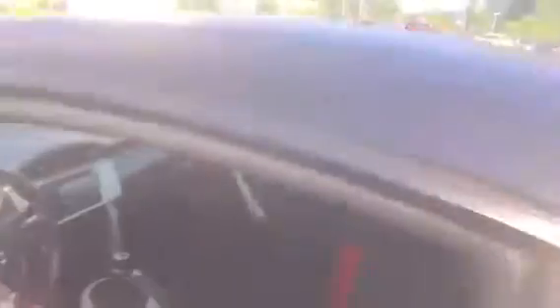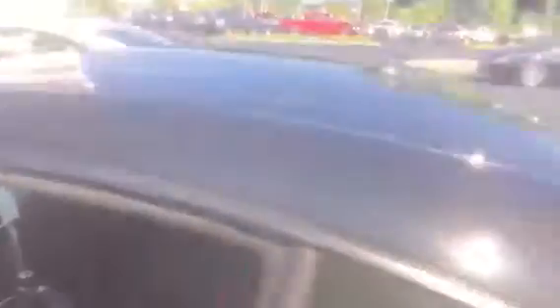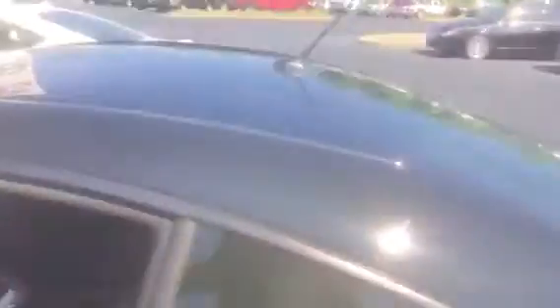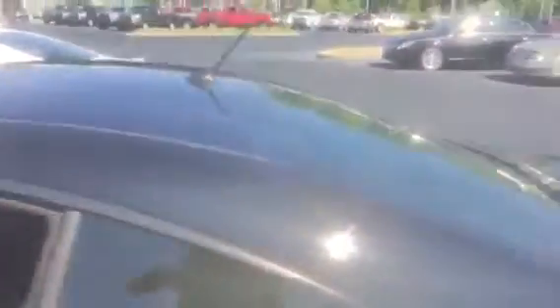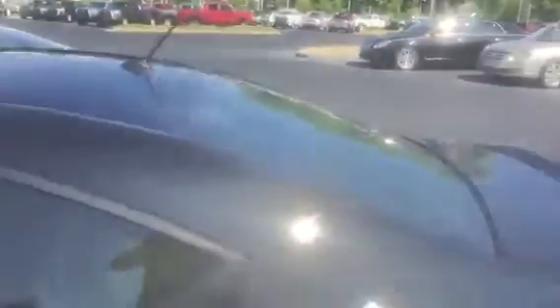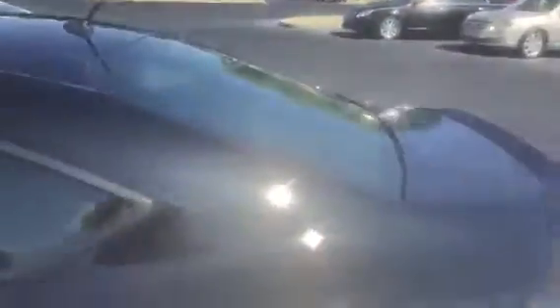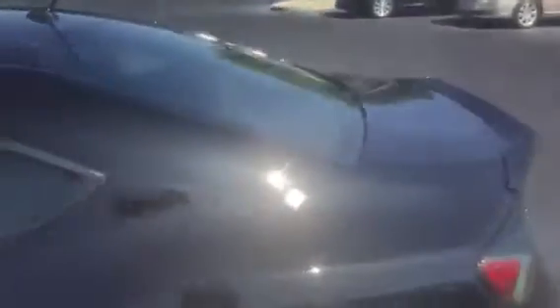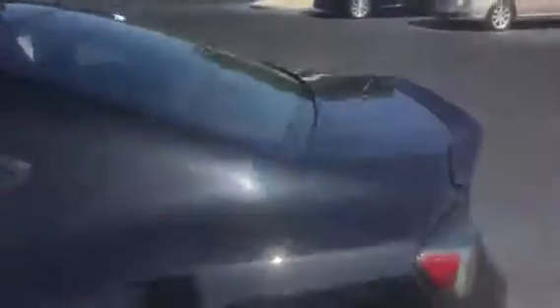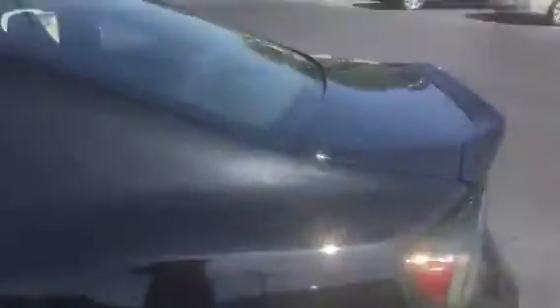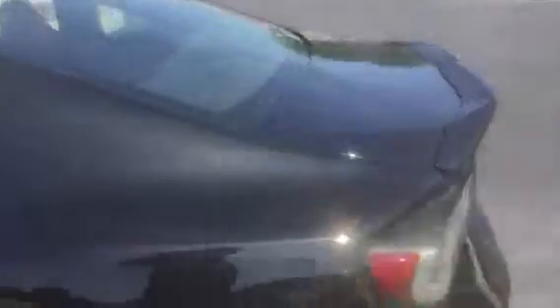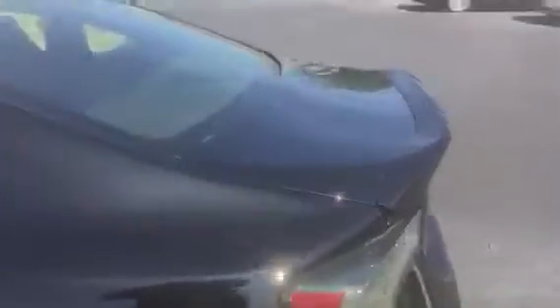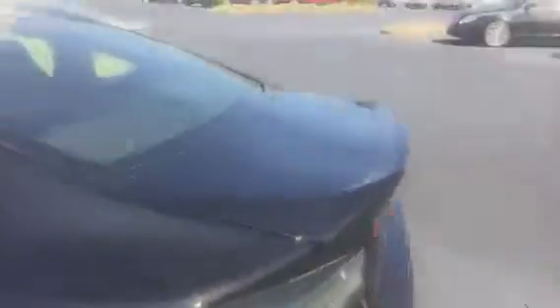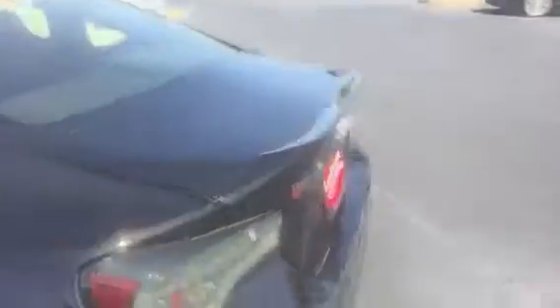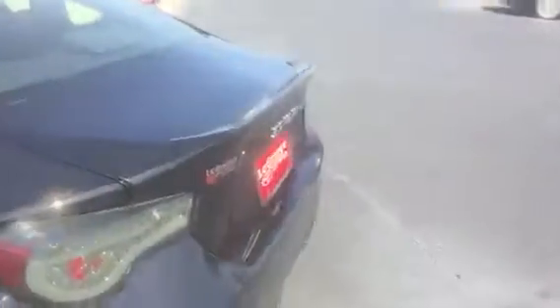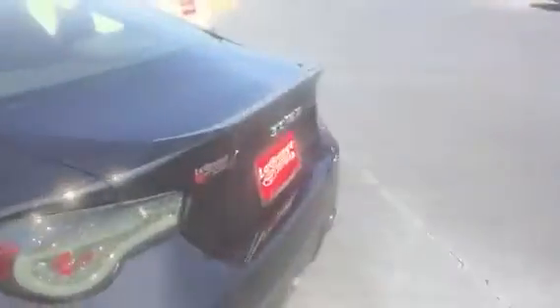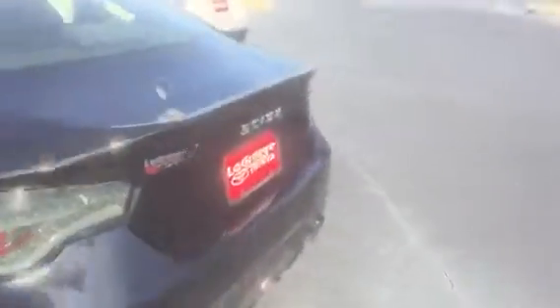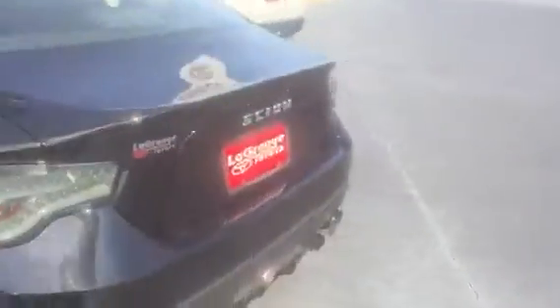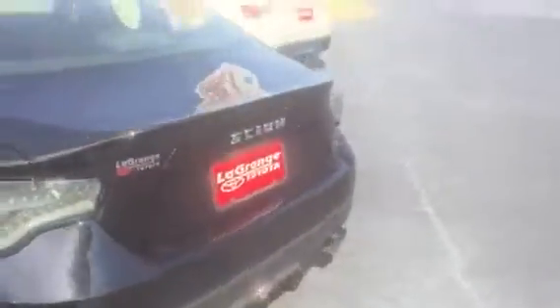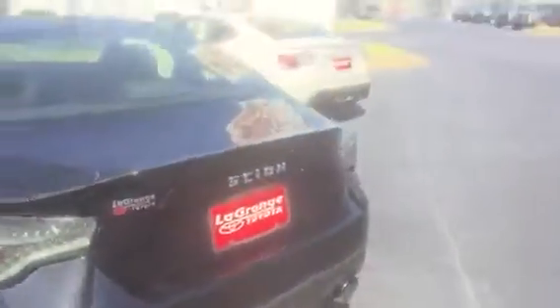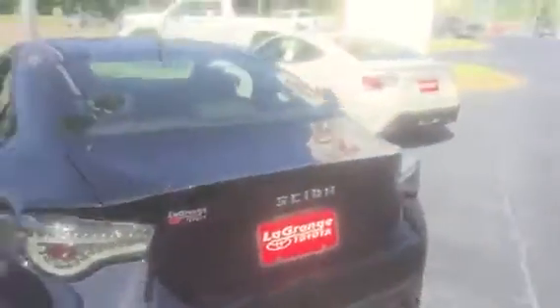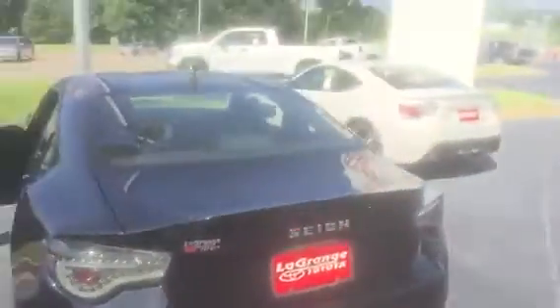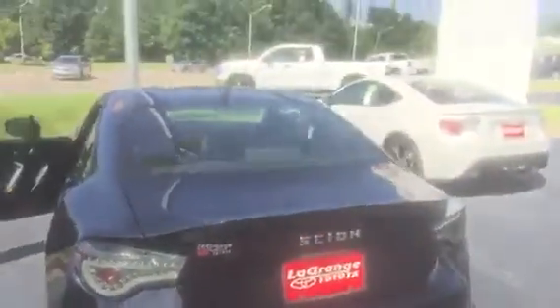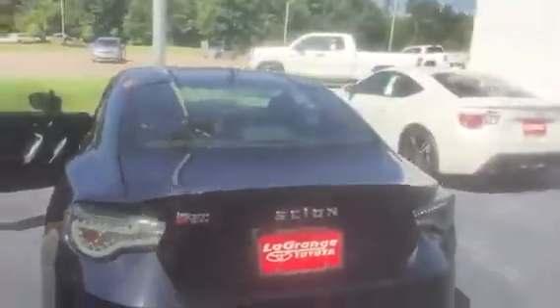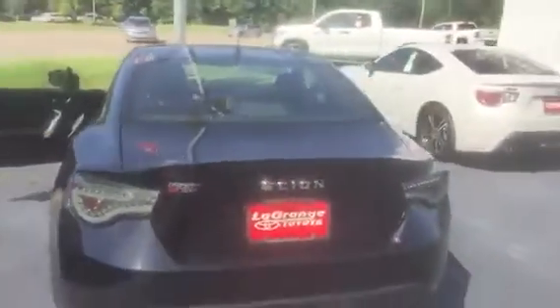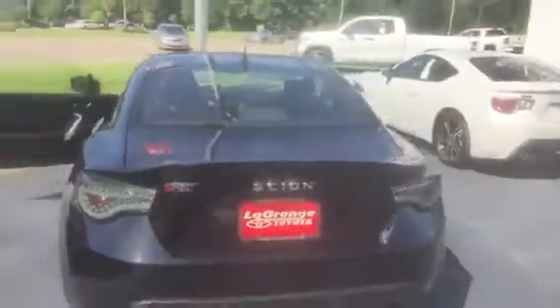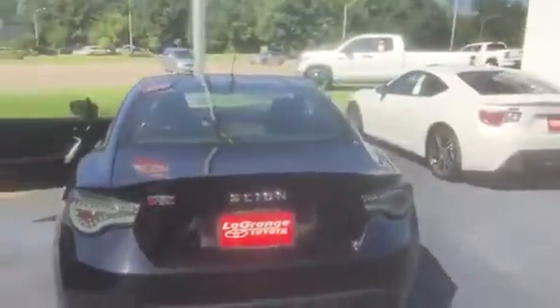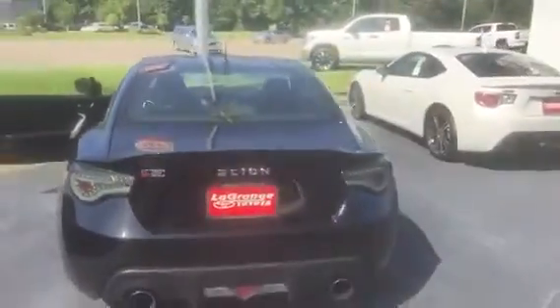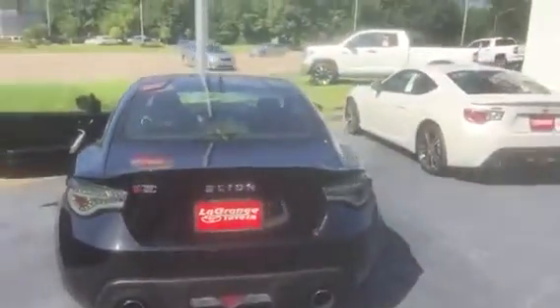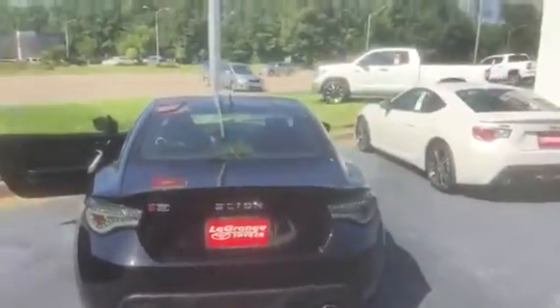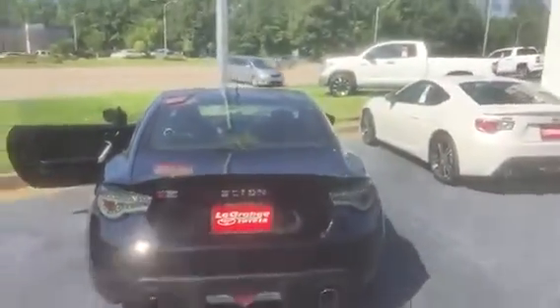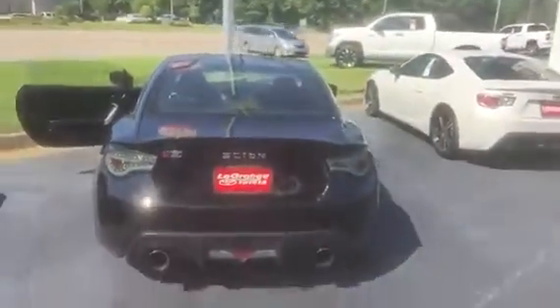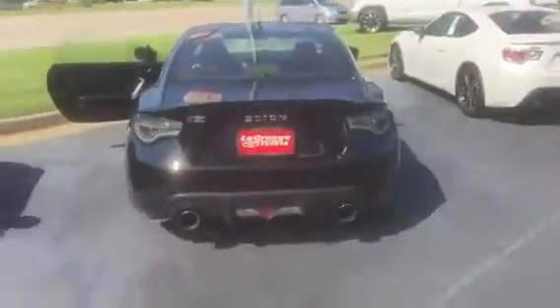This car drives out very nicely too. It's a fine machine, with dual exhaust.